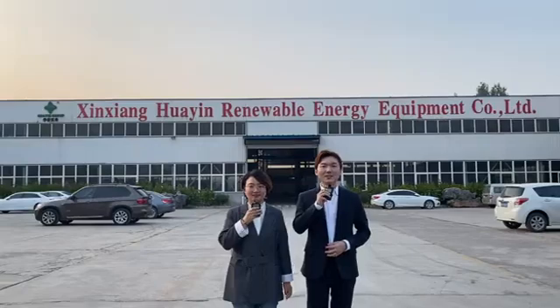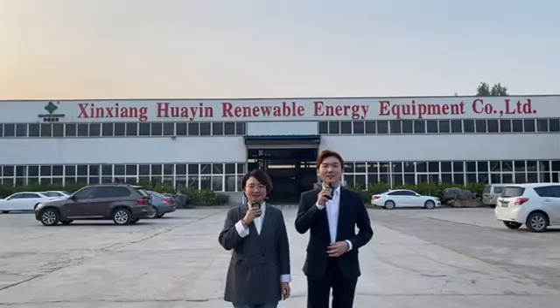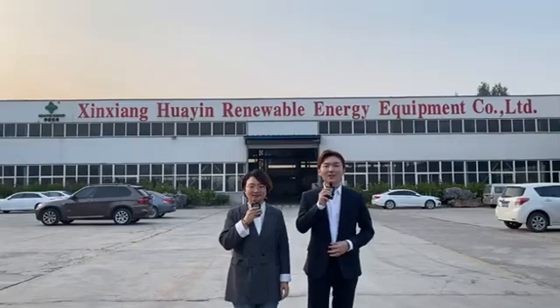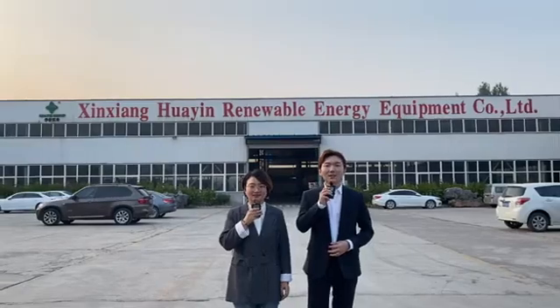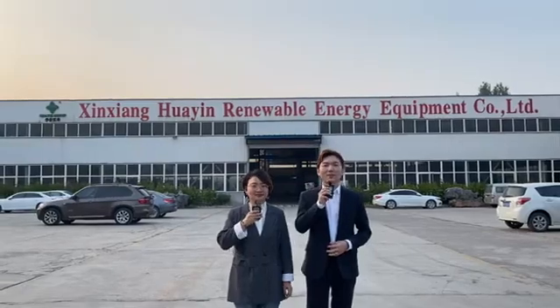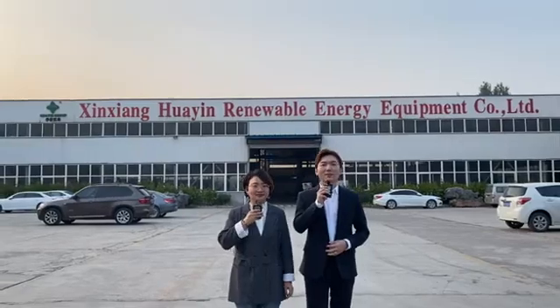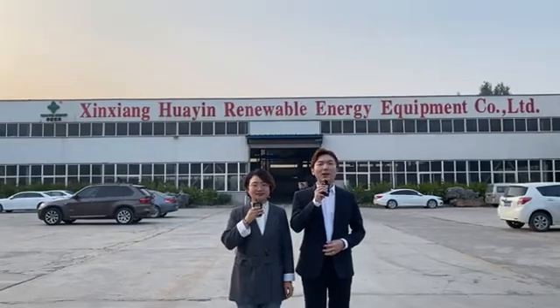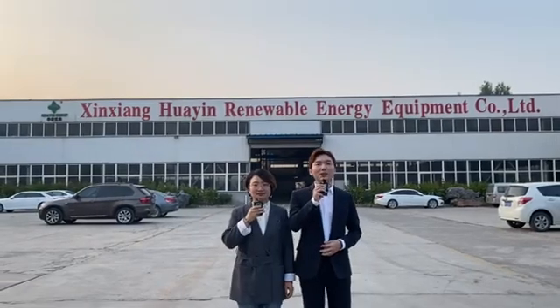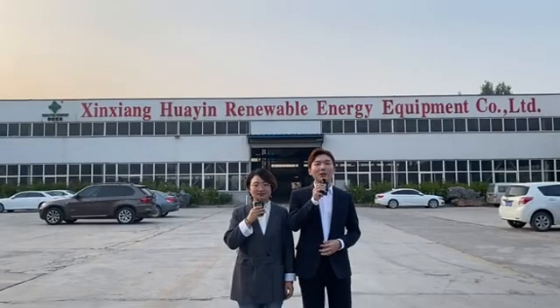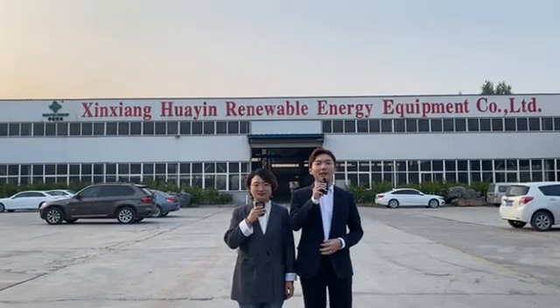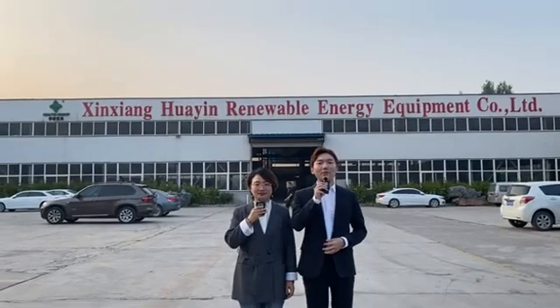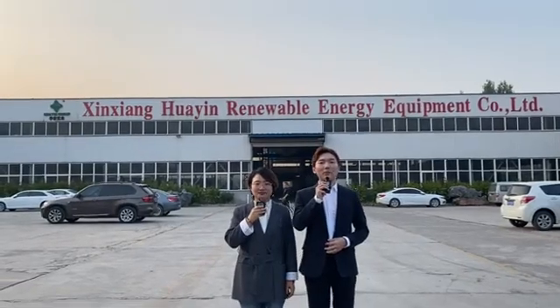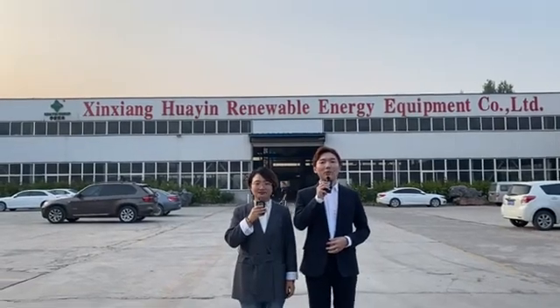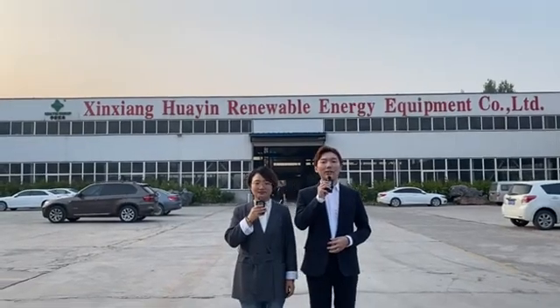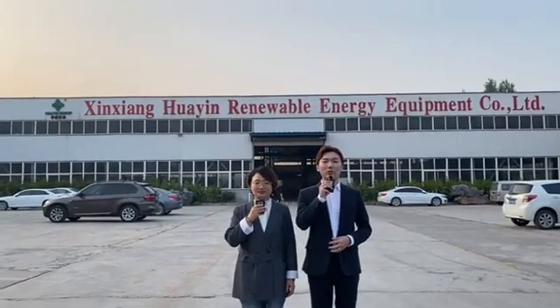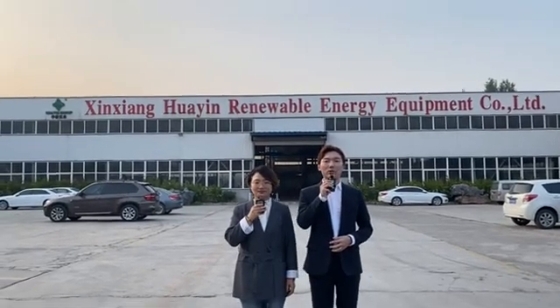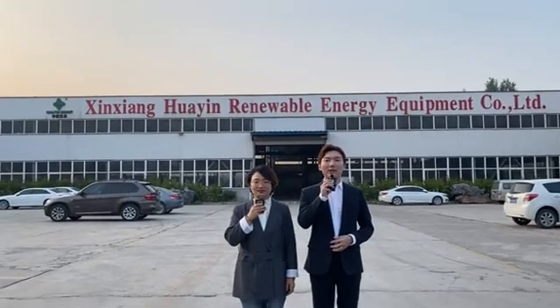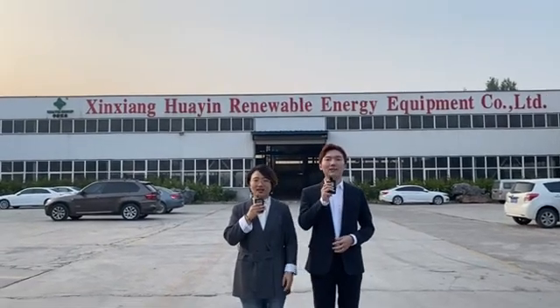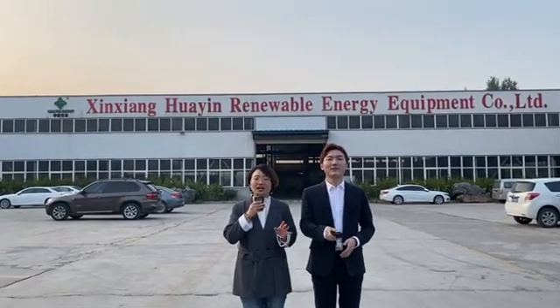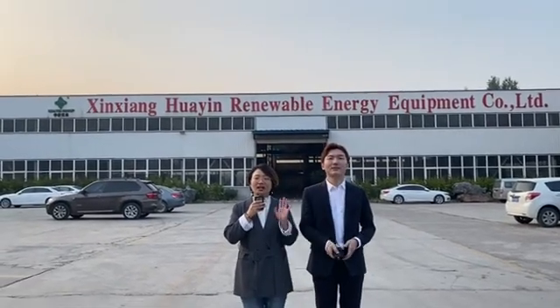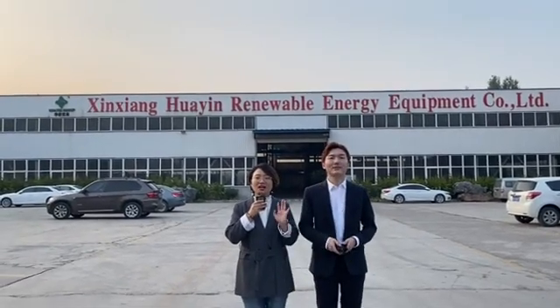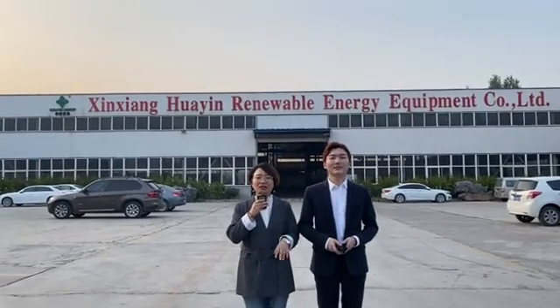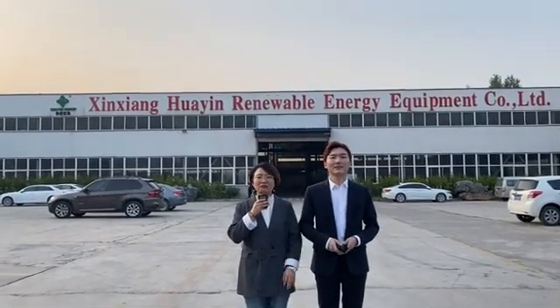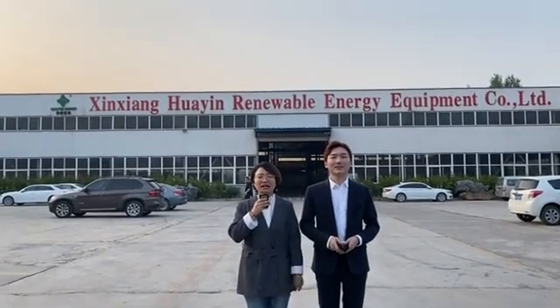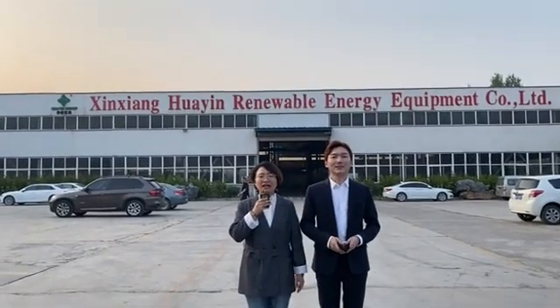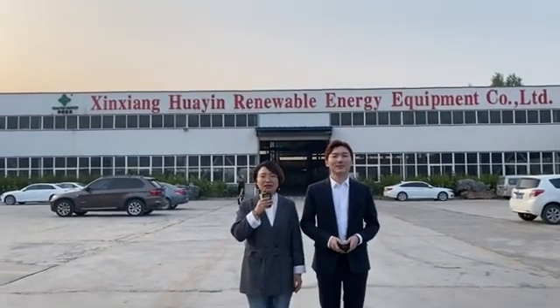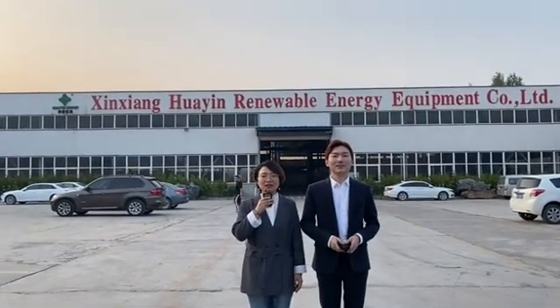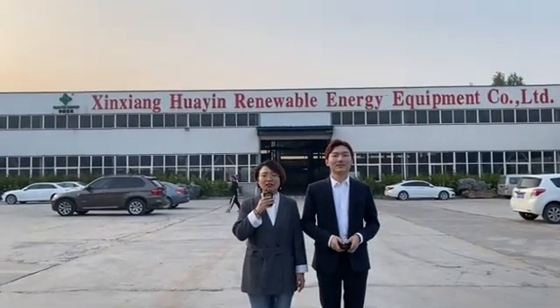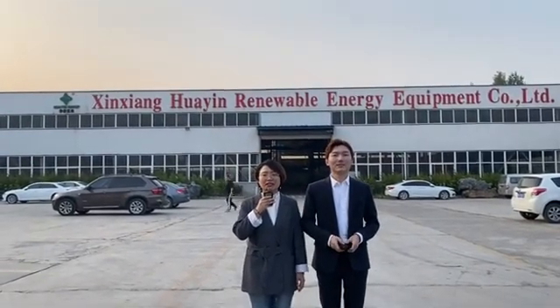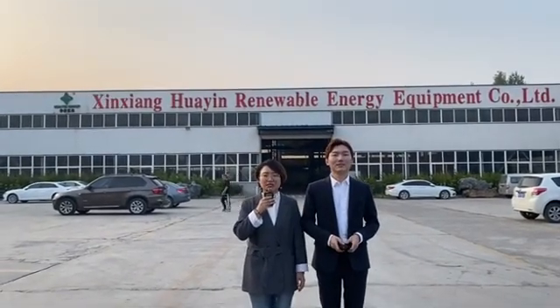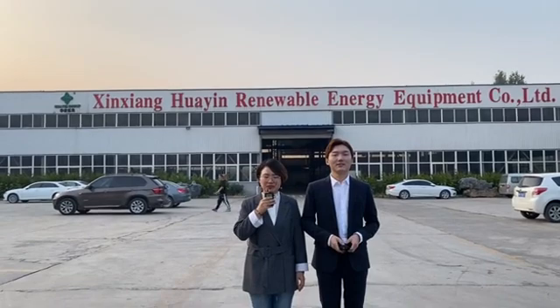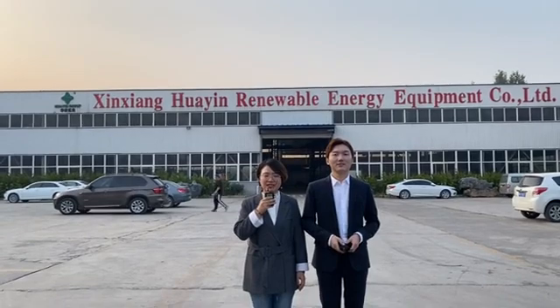Hello everyone, I'm Alan from Huayin Group. Hello everyone, I'm Coco. Nice to meet you.